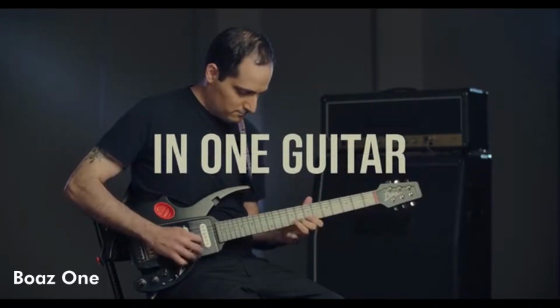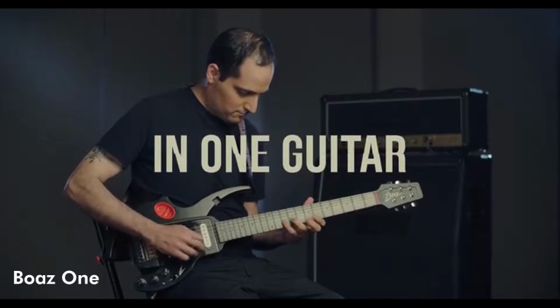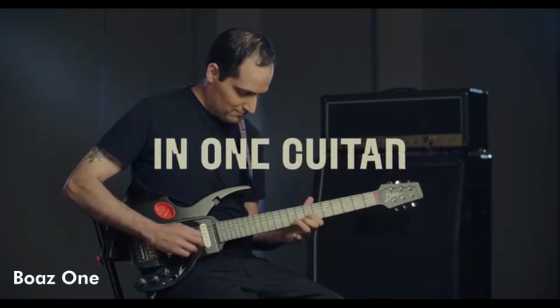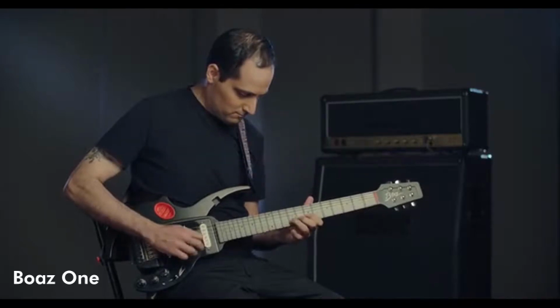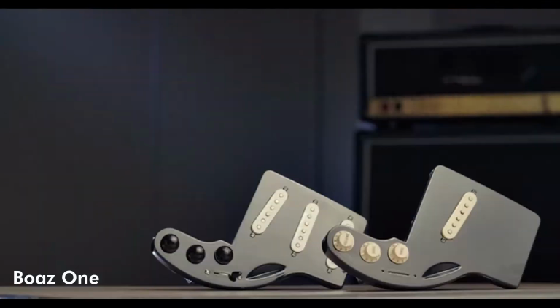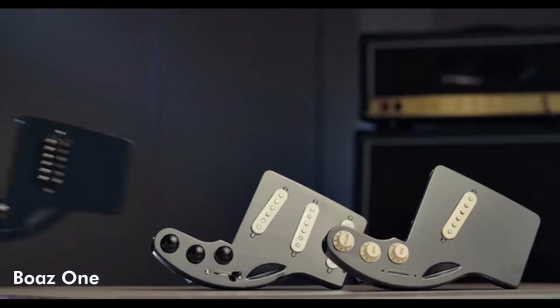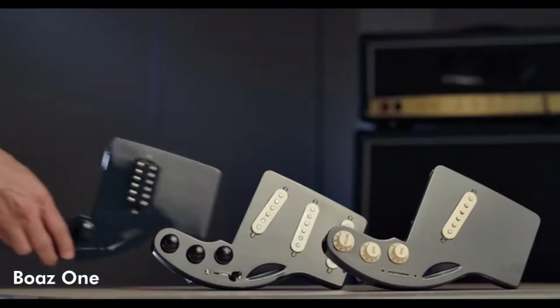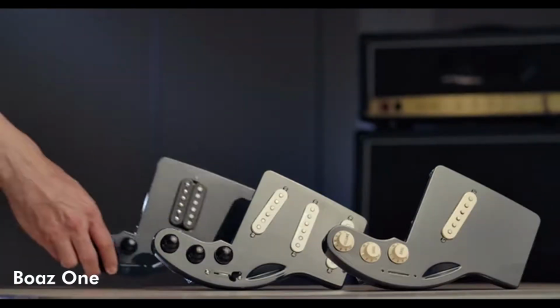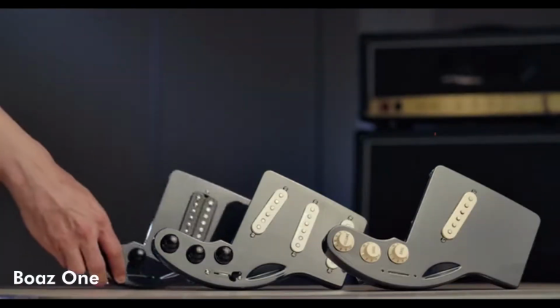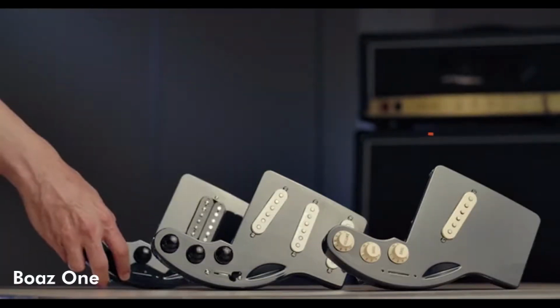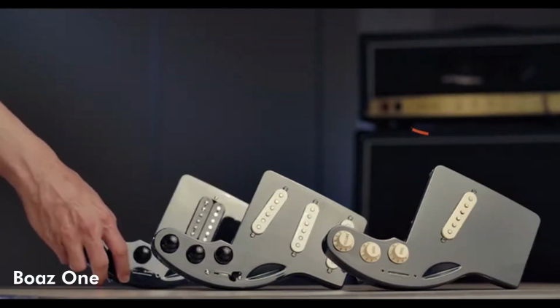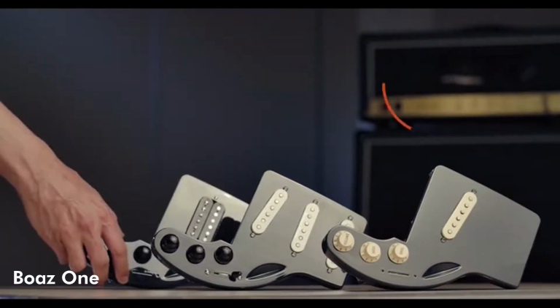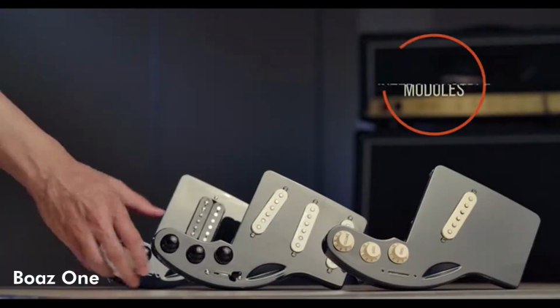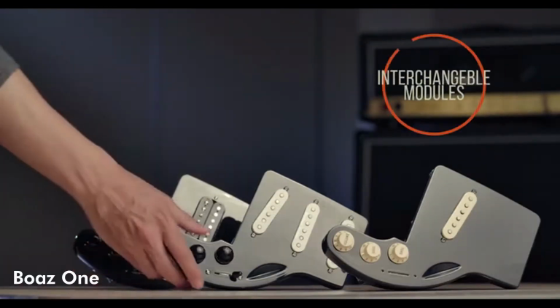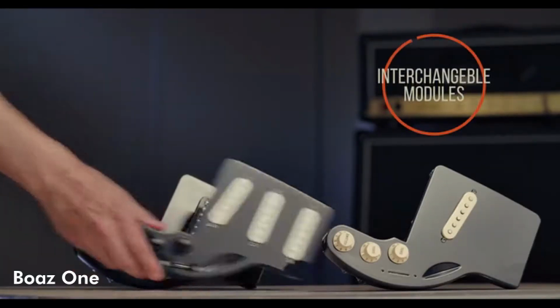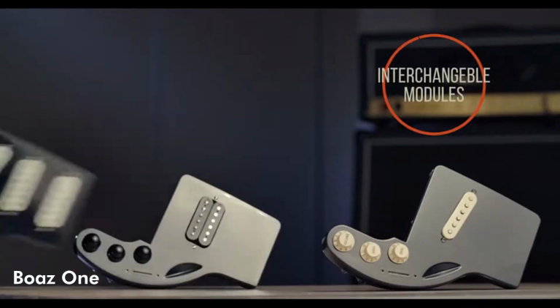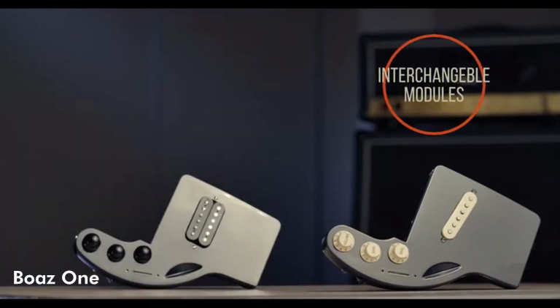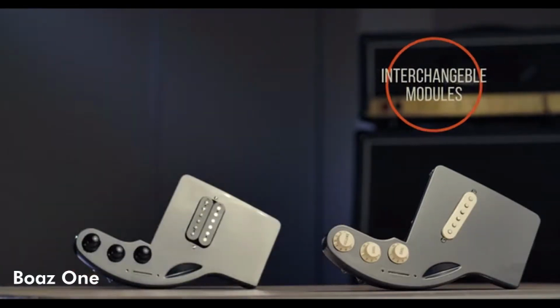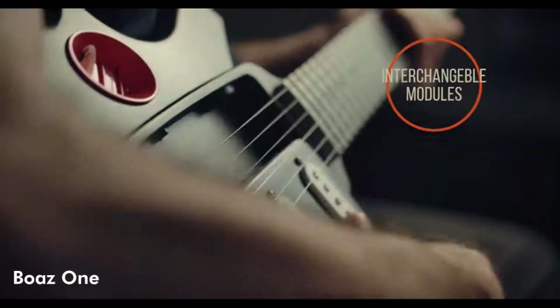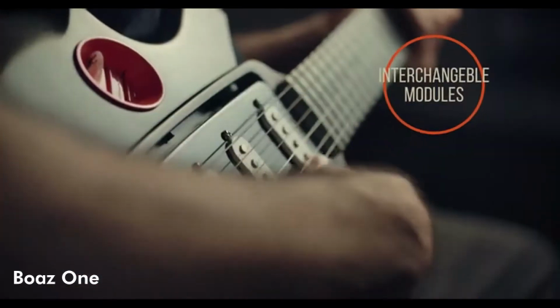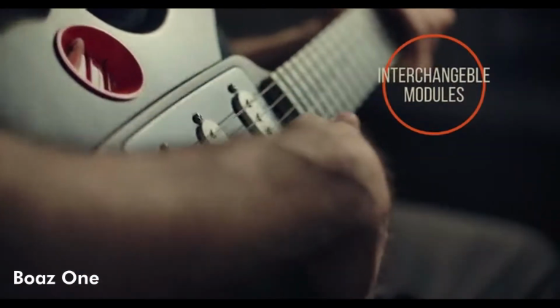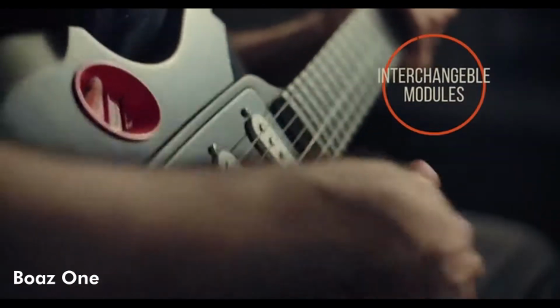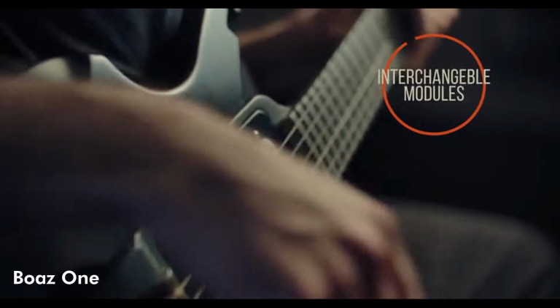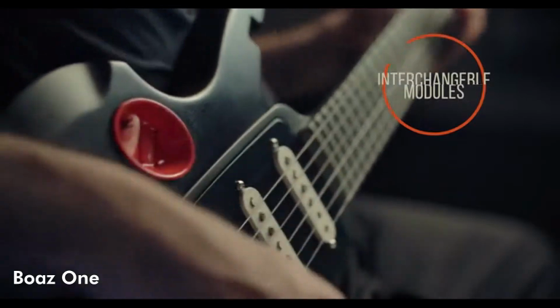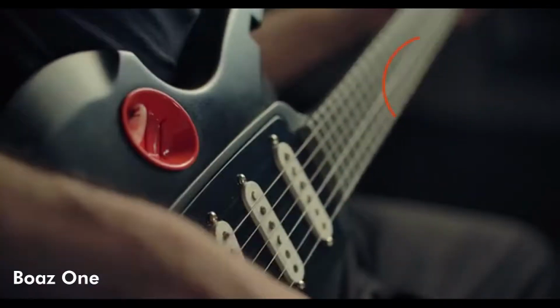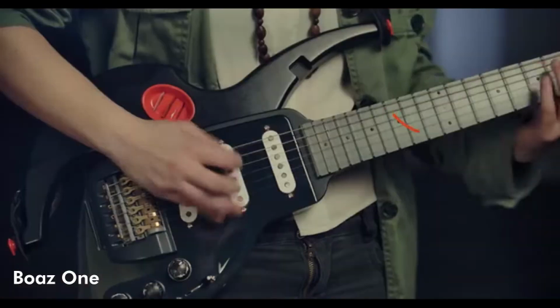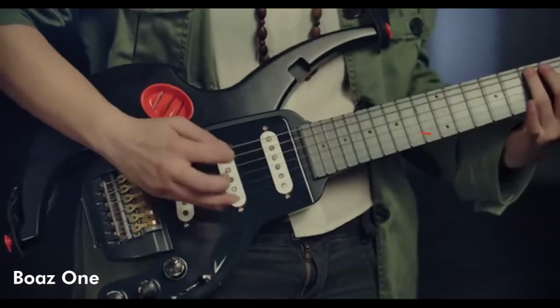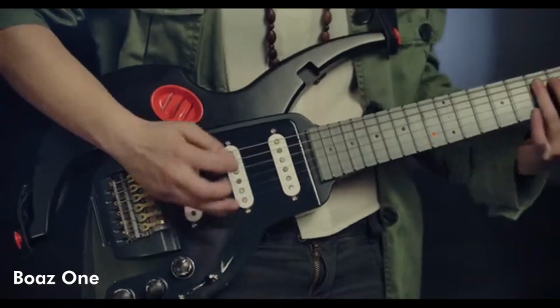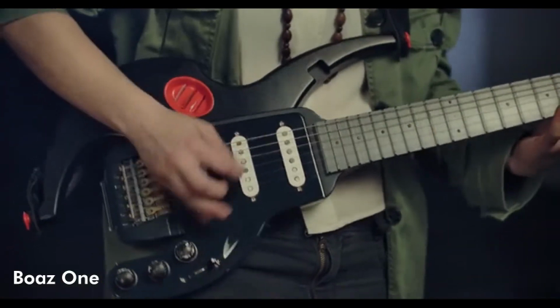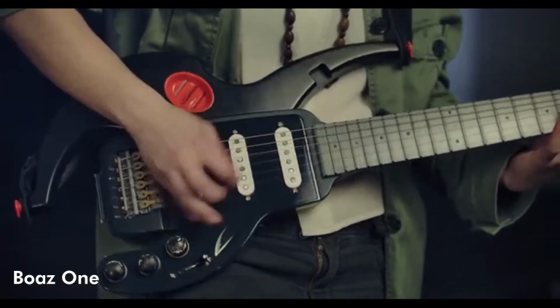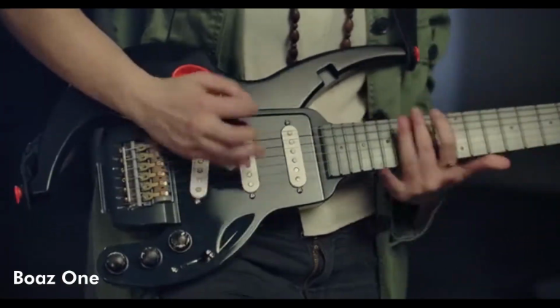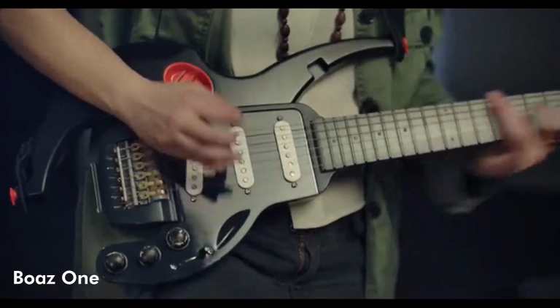How's it possible? Switch cassettes within 15 seconds without even looking. Once you hear it lock, you know you're ready to rock.